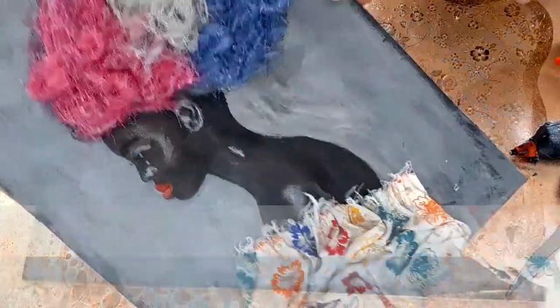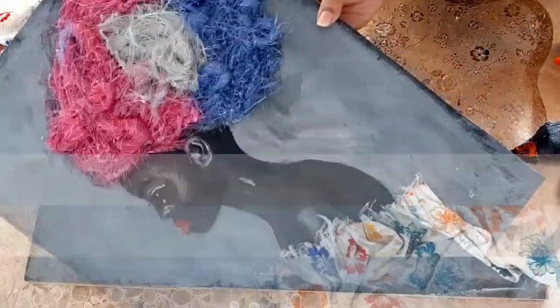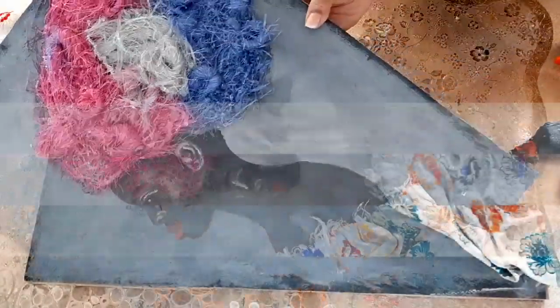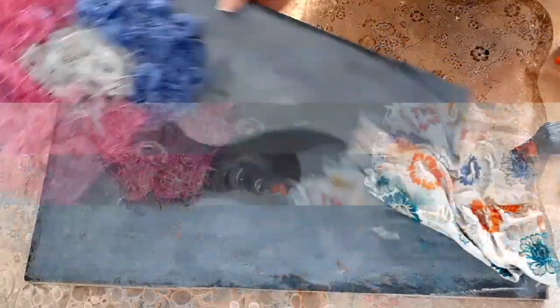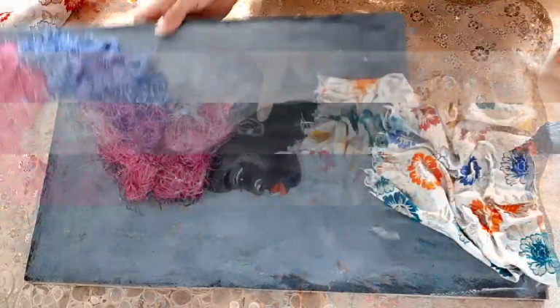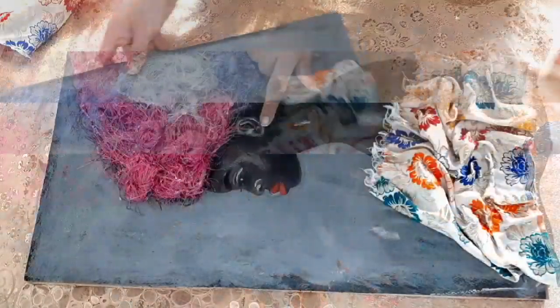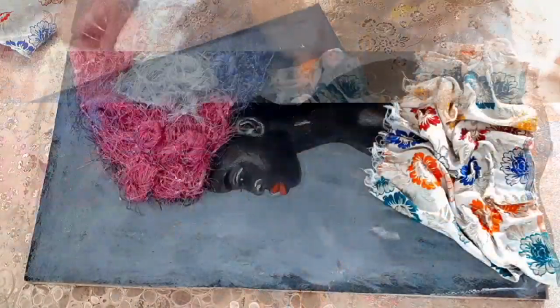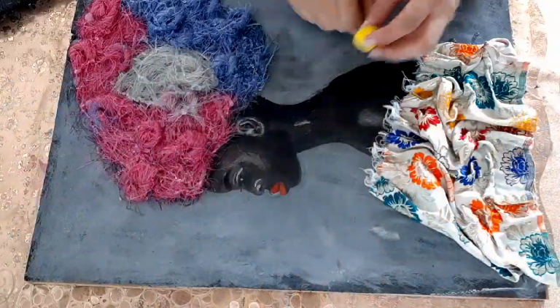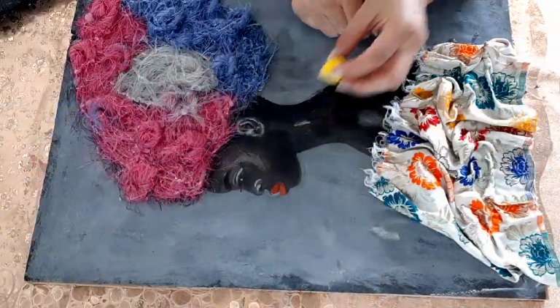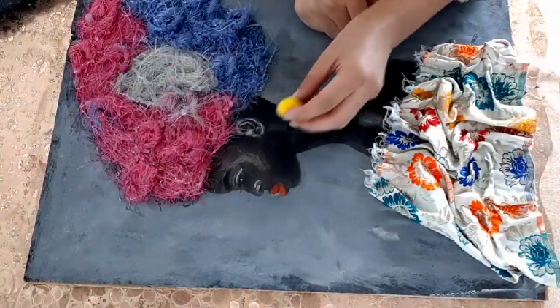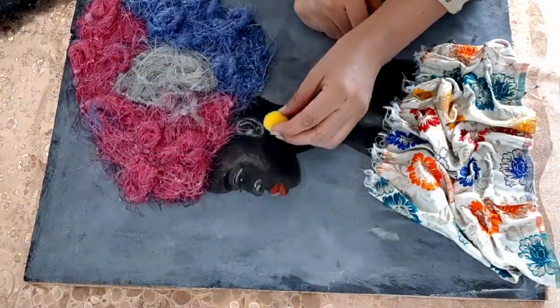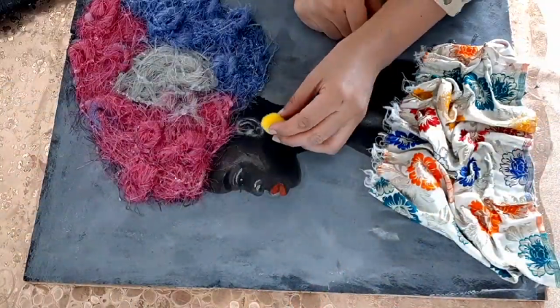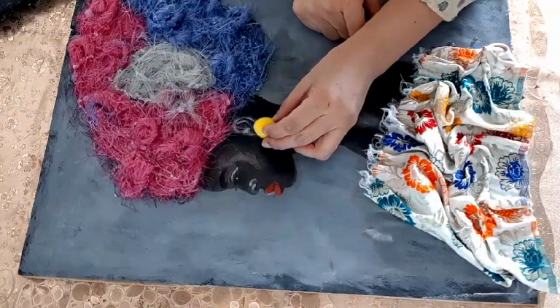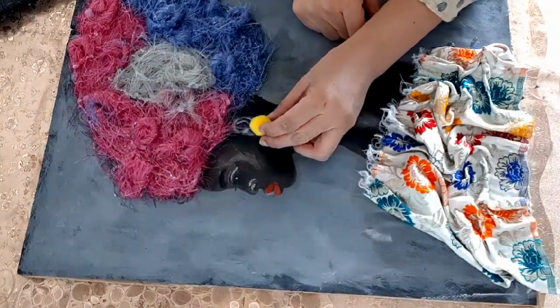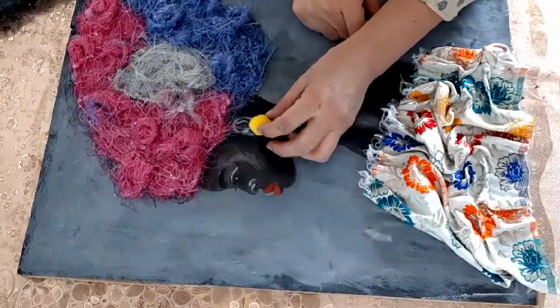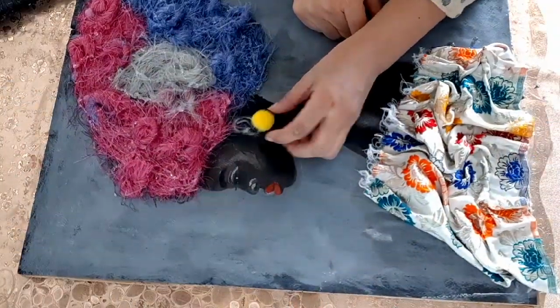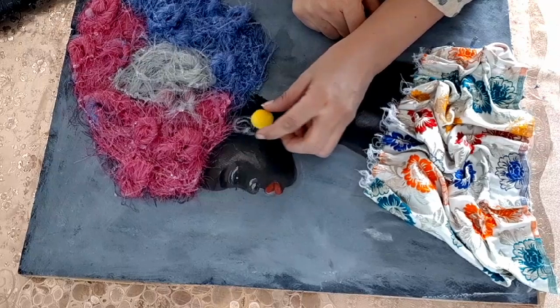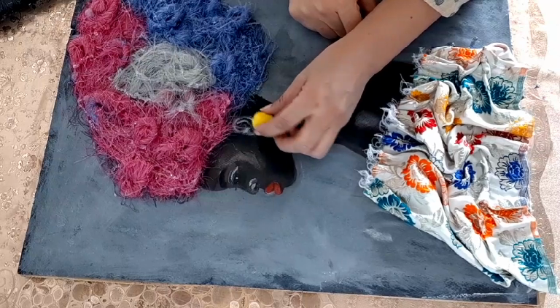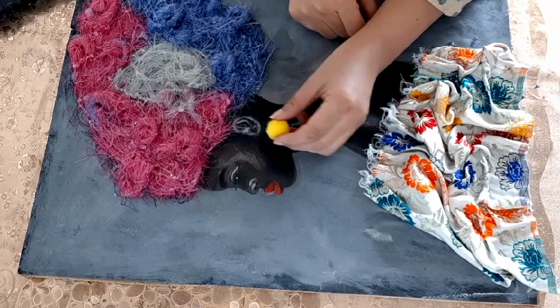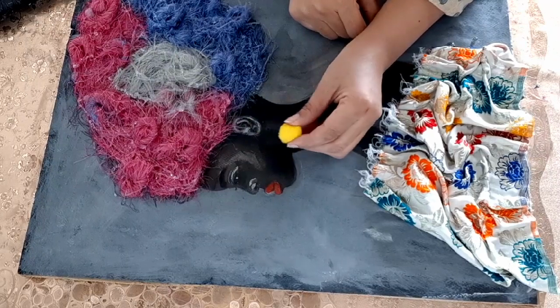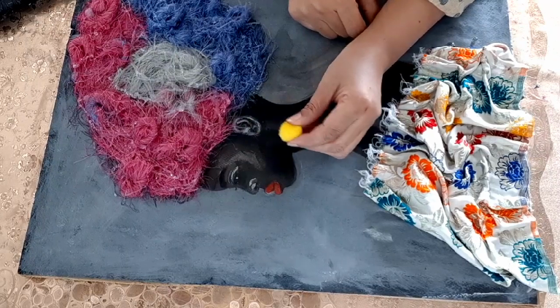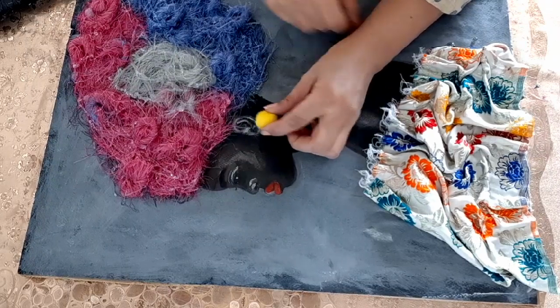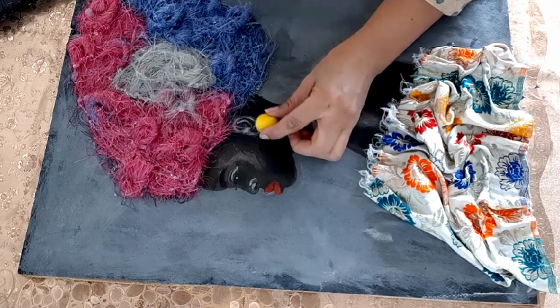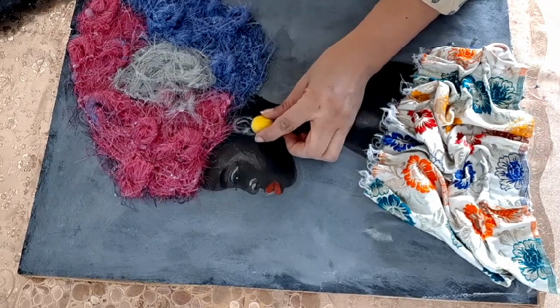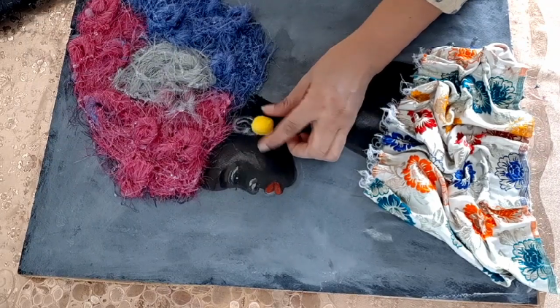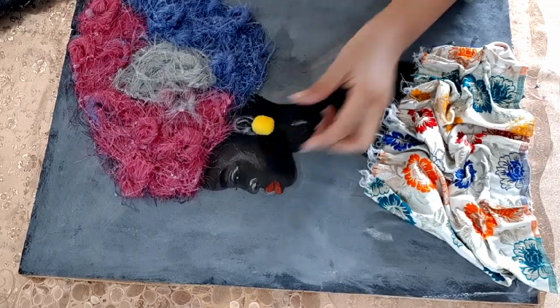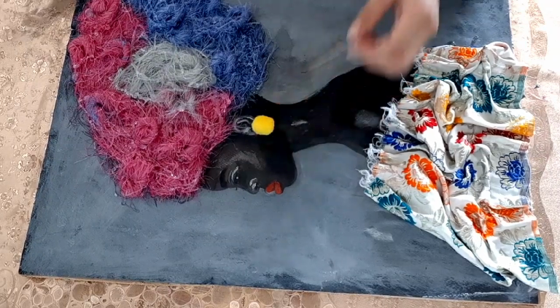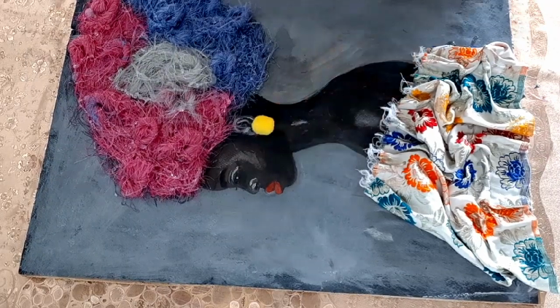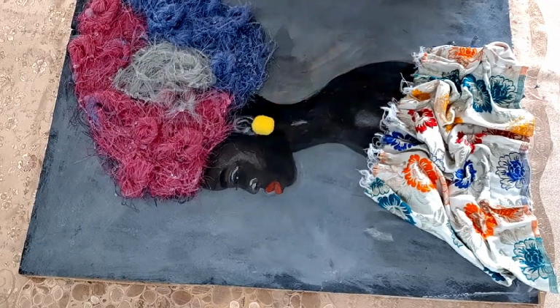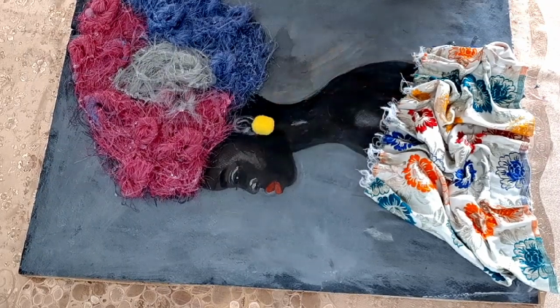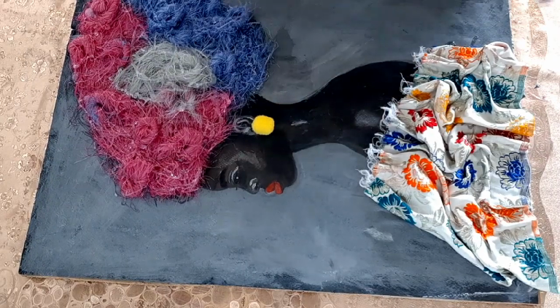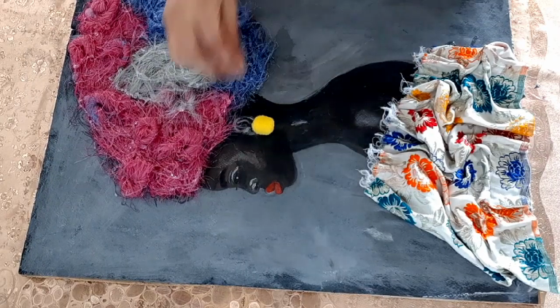I am using small bright pom poms for her ears.